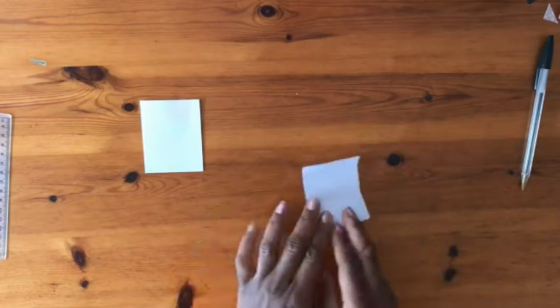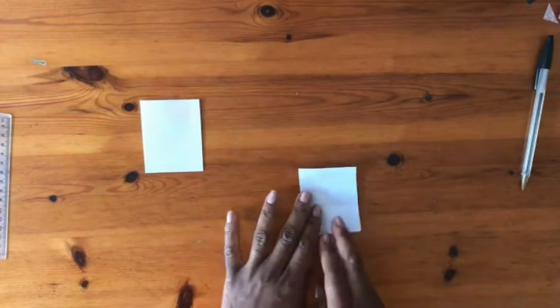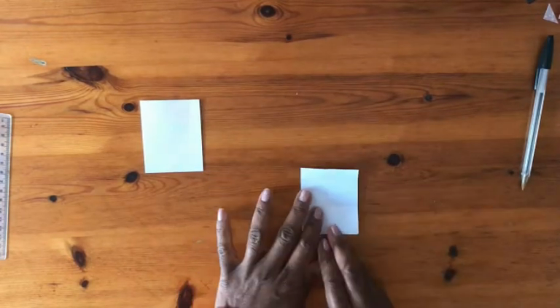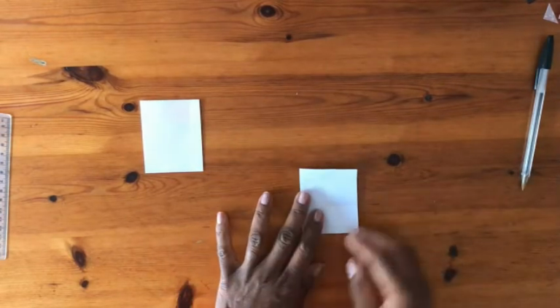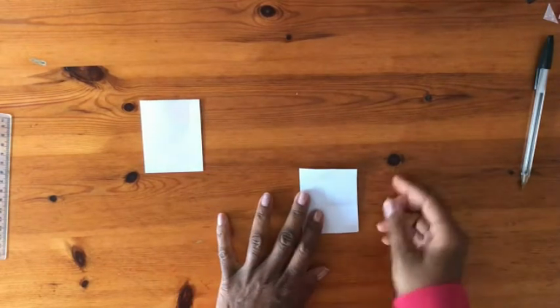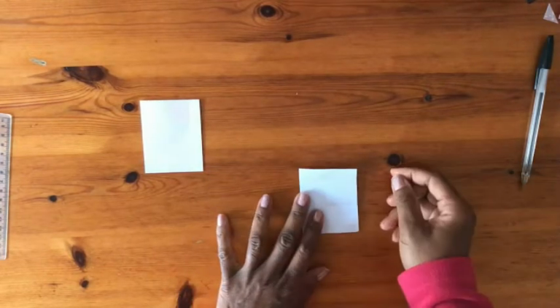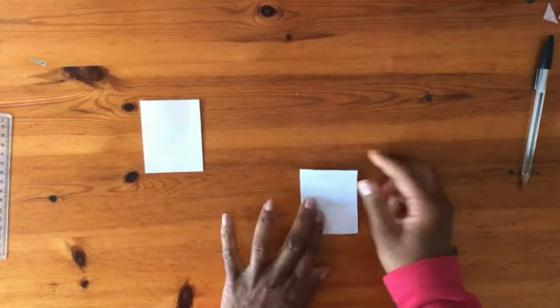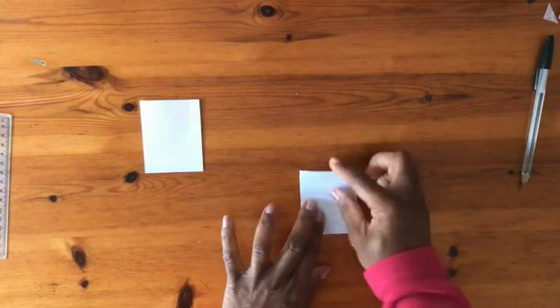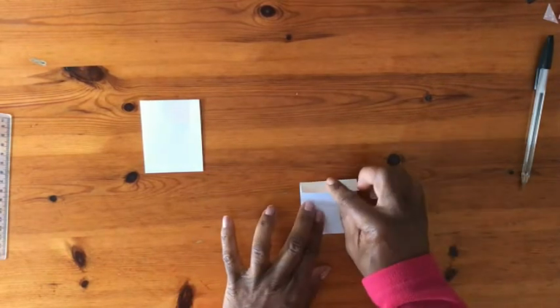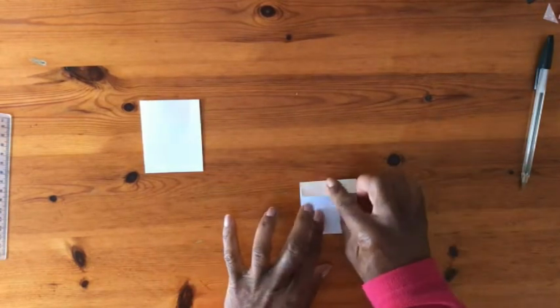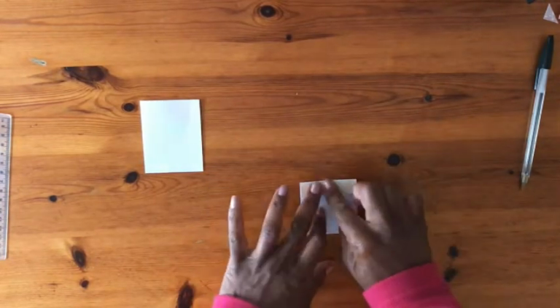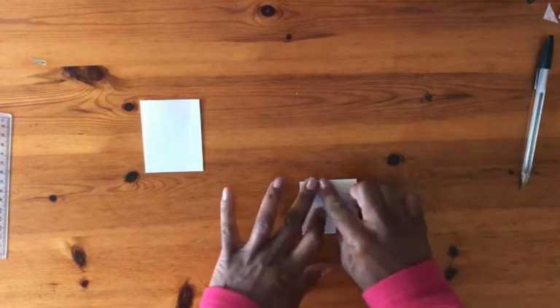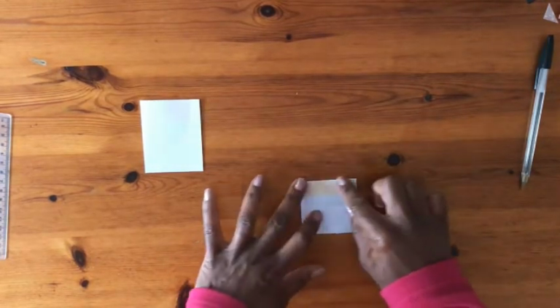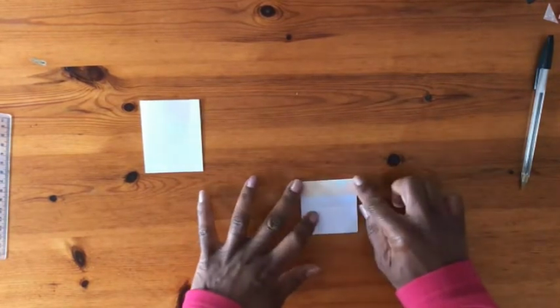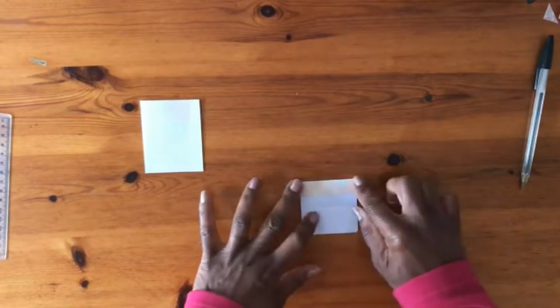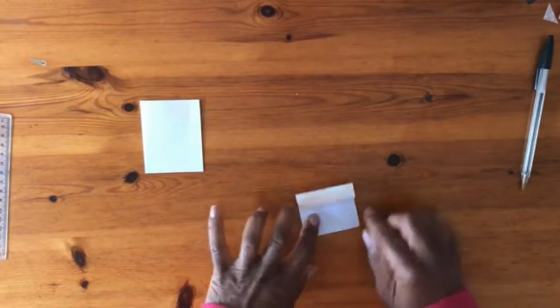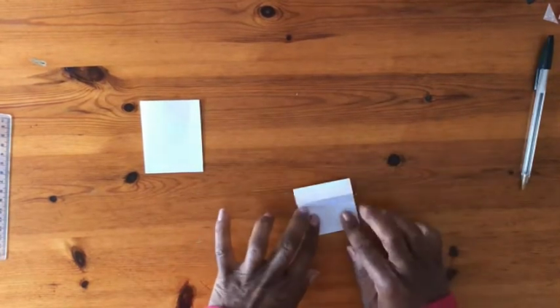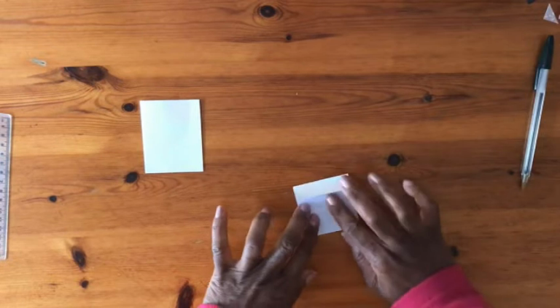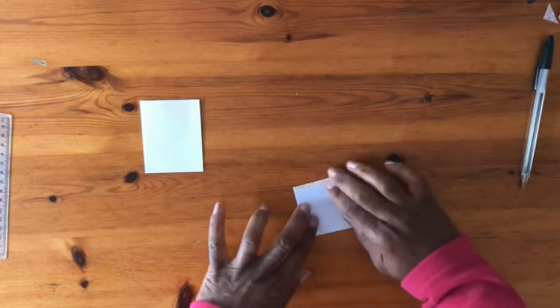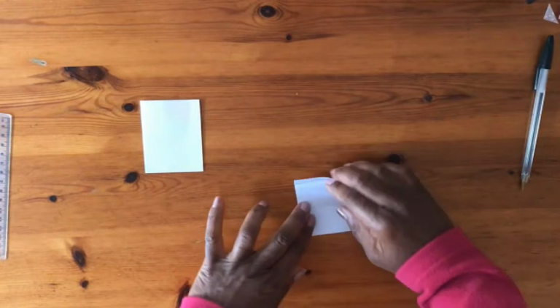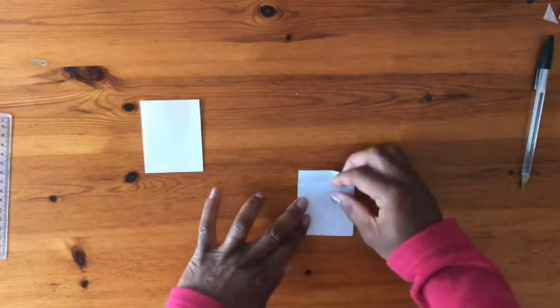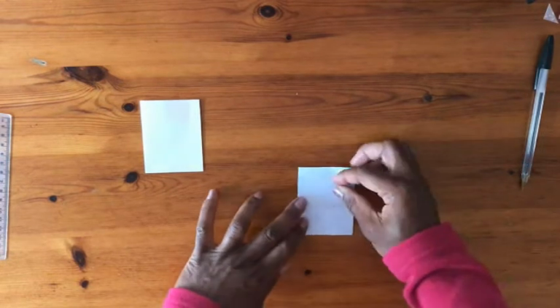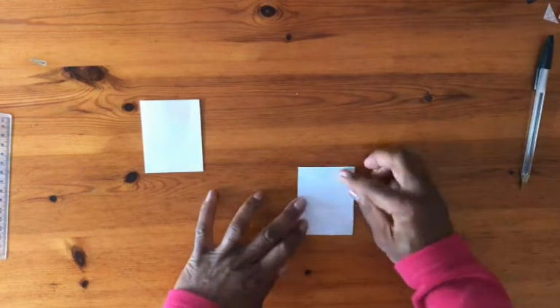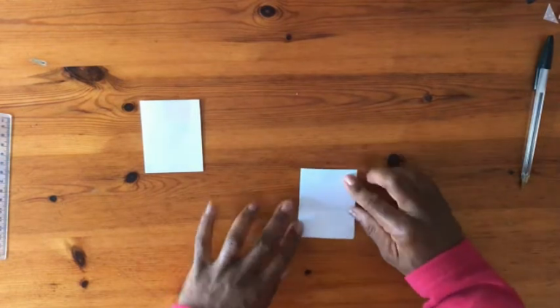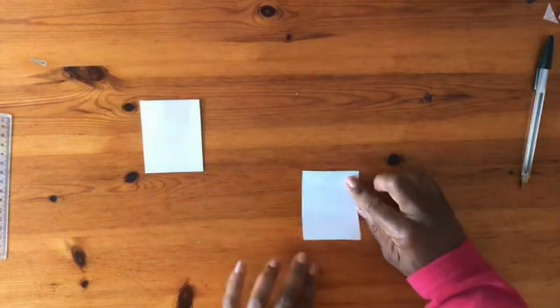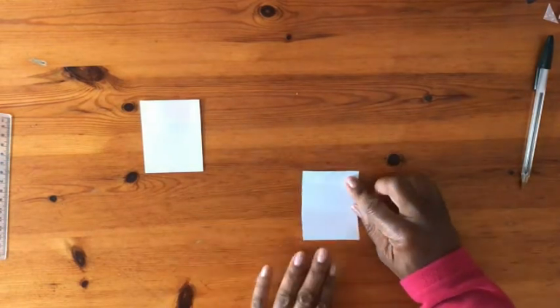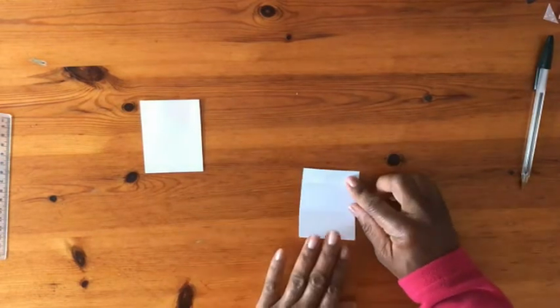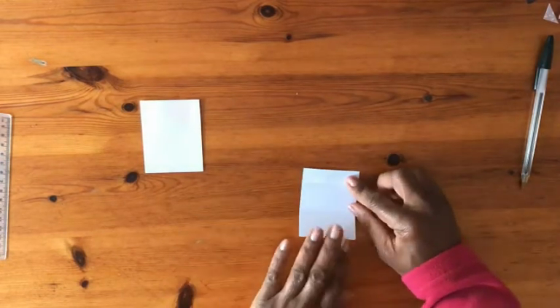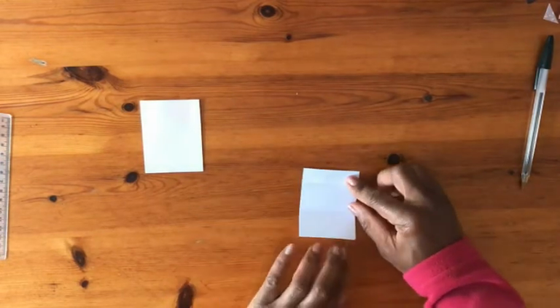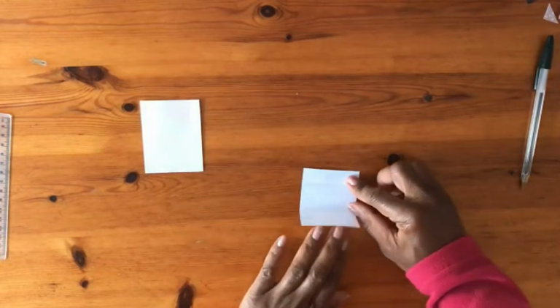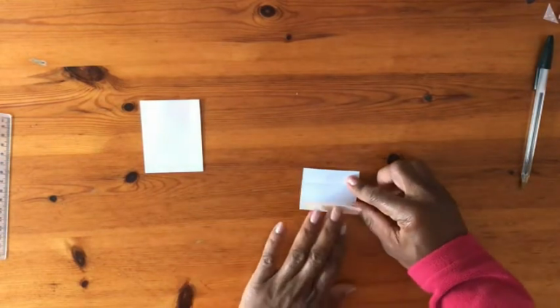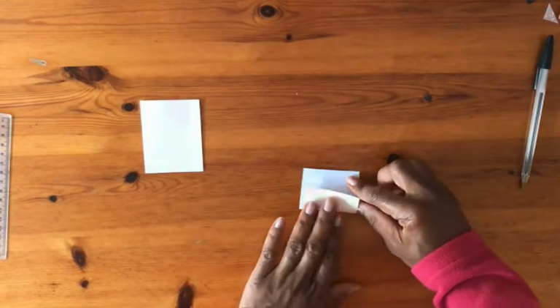Once it's cut, I will cut 3 strips and keep the largest ones.